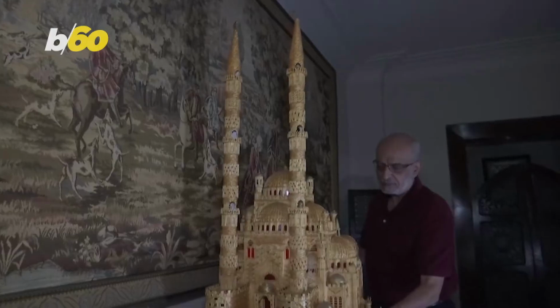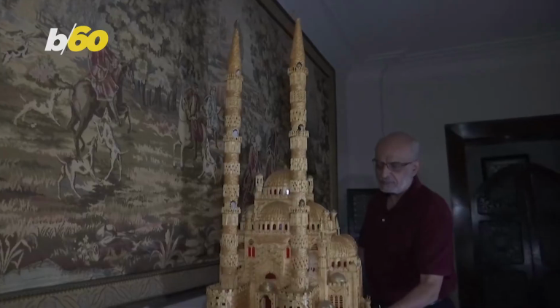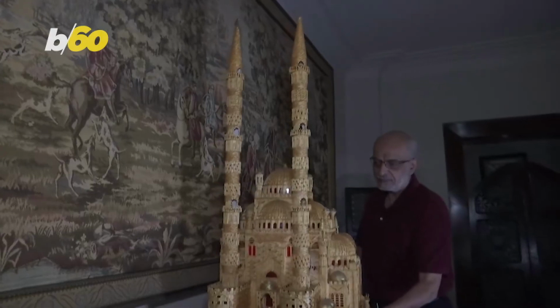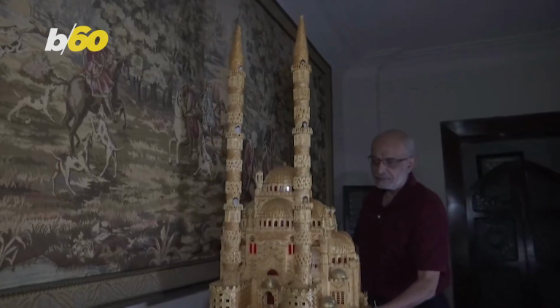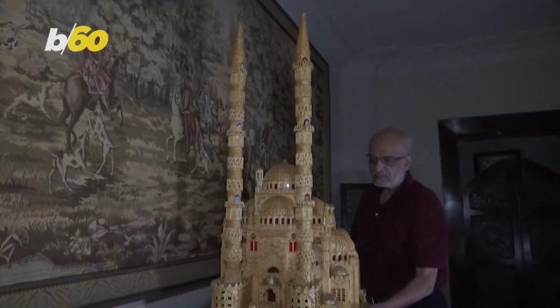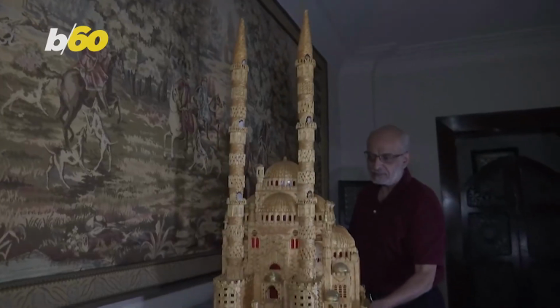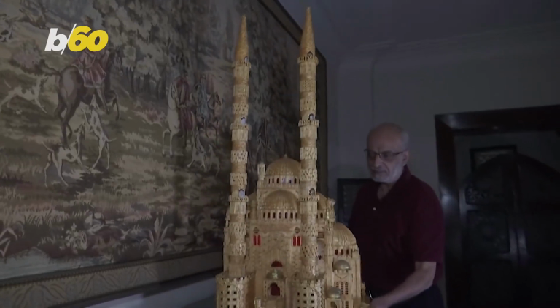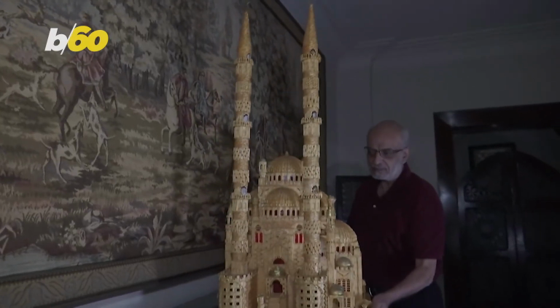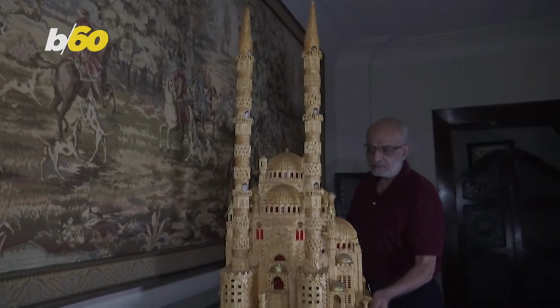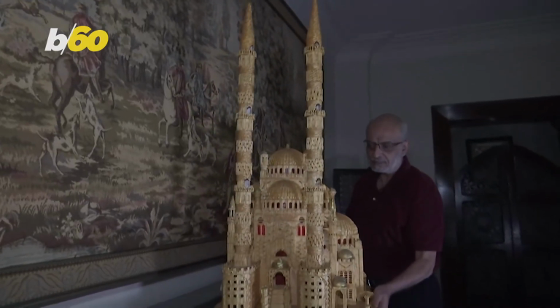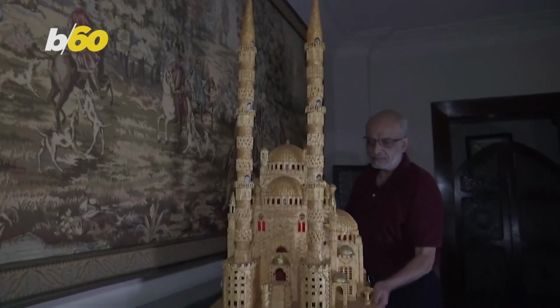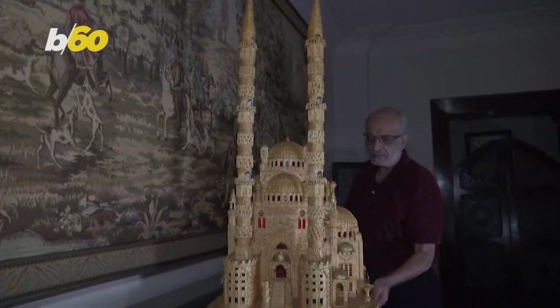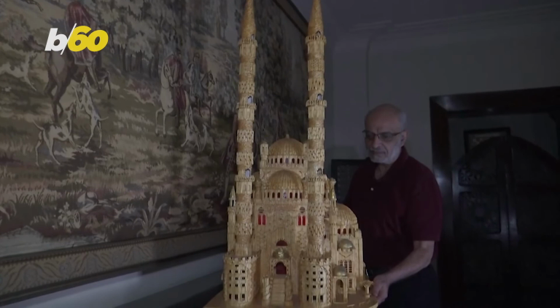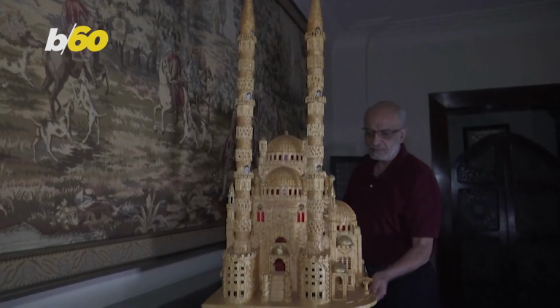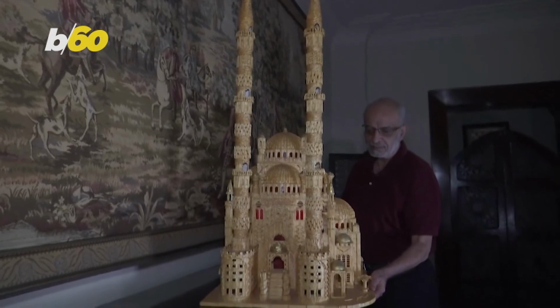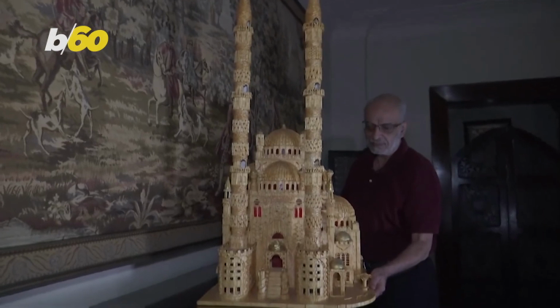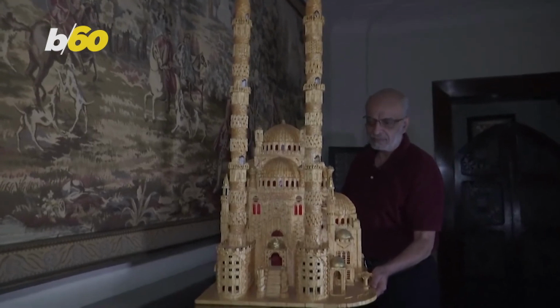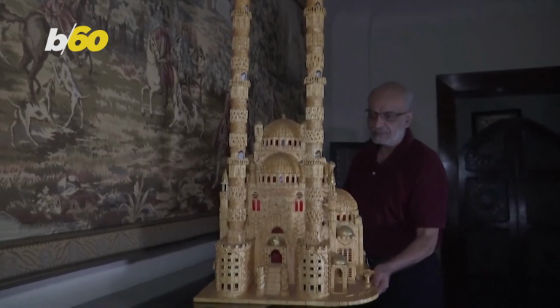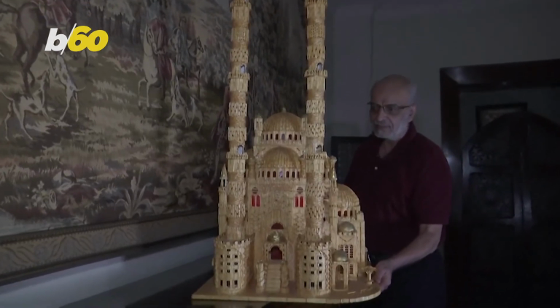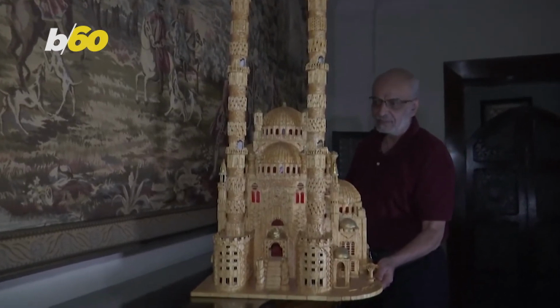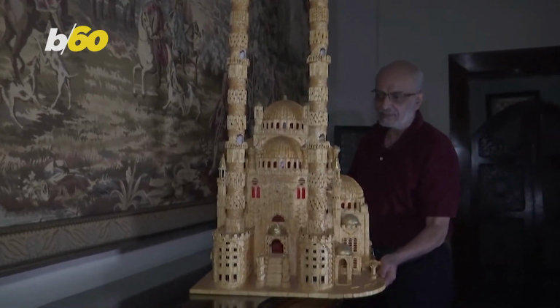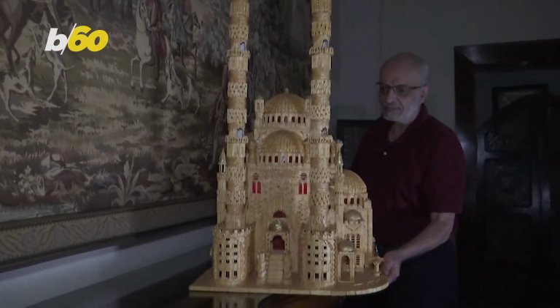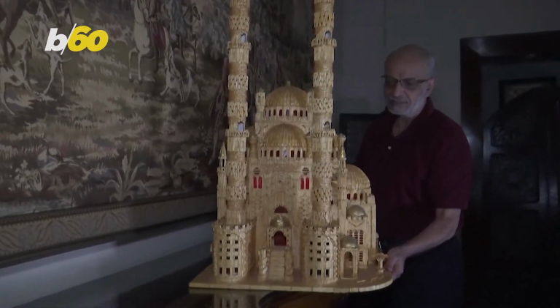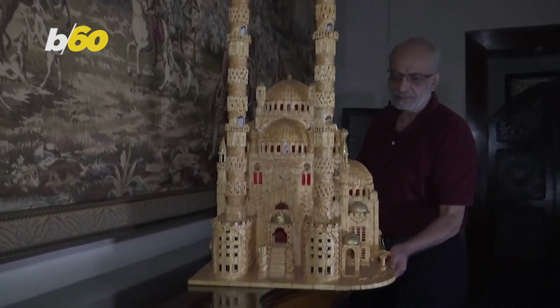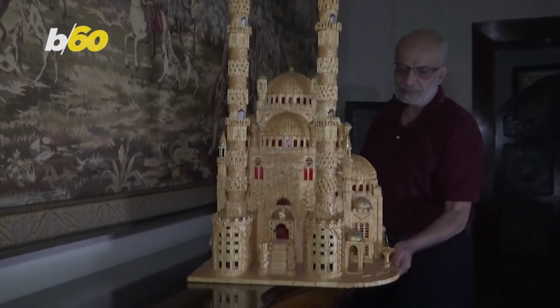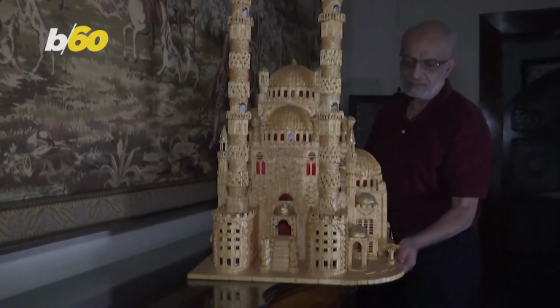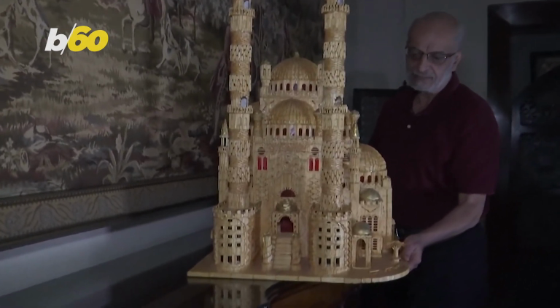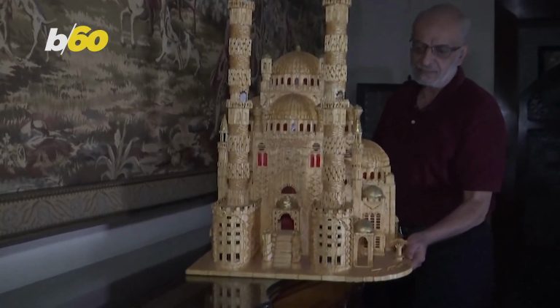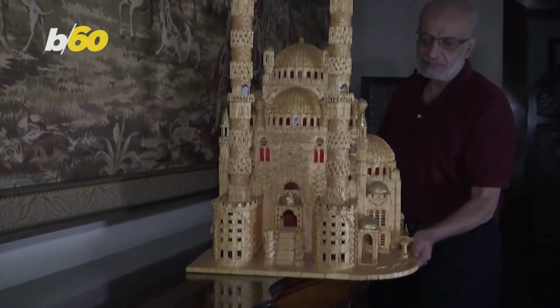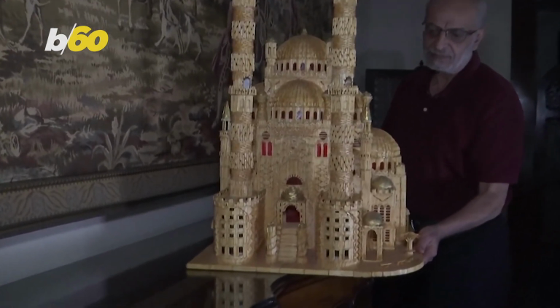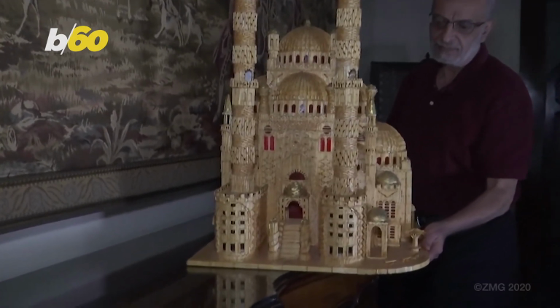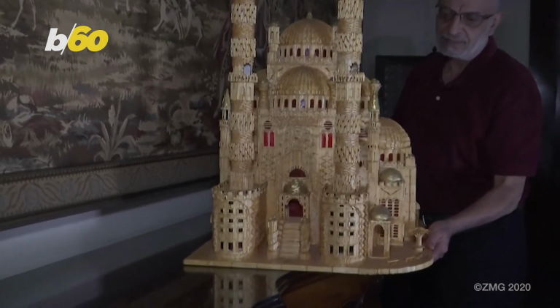Hassan went on to say his hopes for his matchstick artwork will someday be able to be looked at in exhibitions and museums.